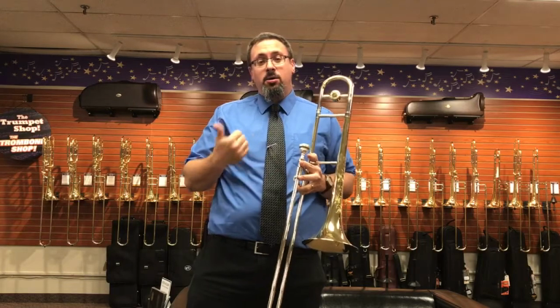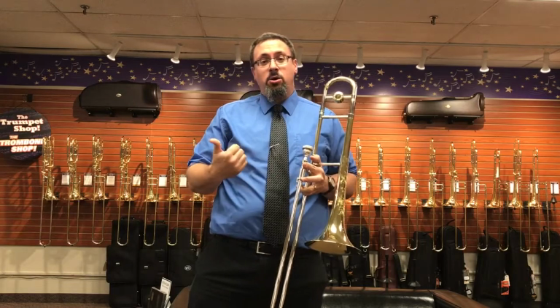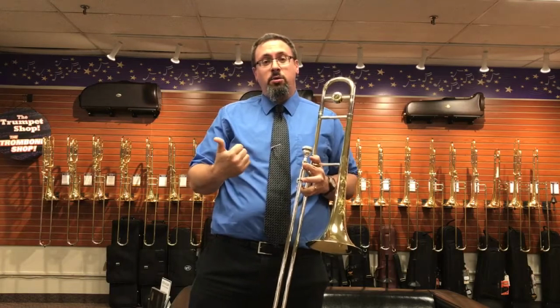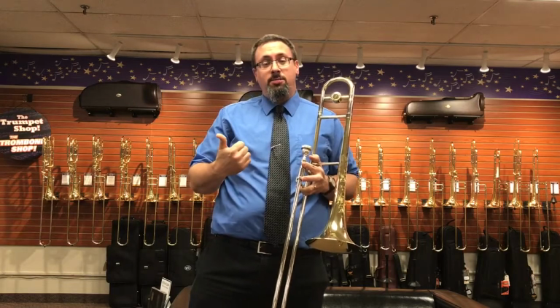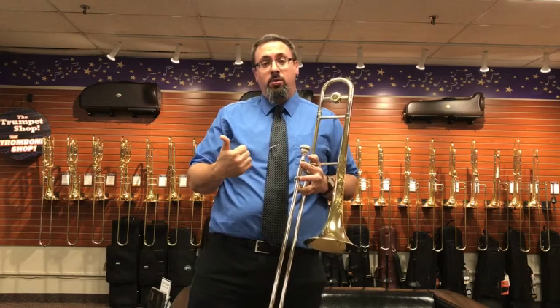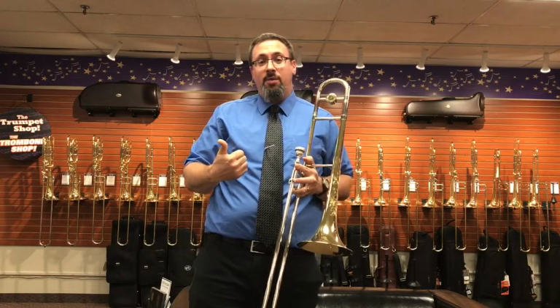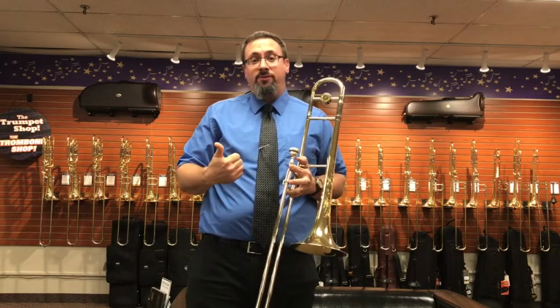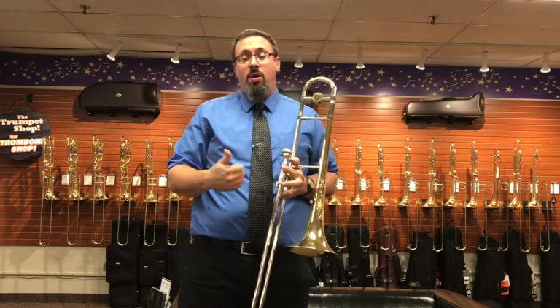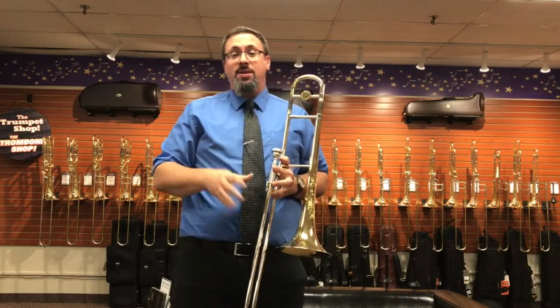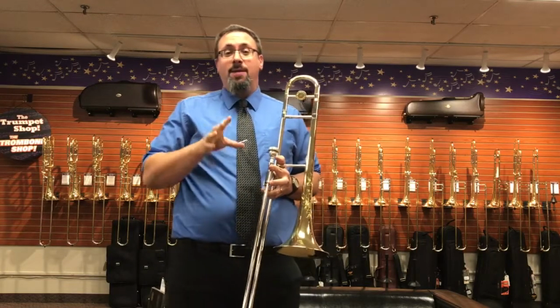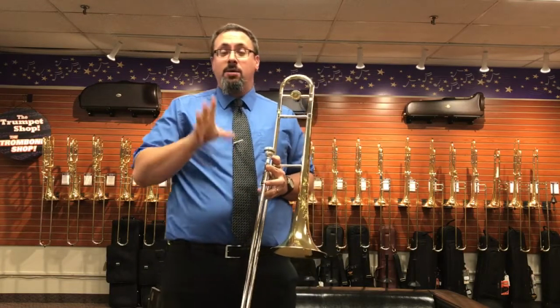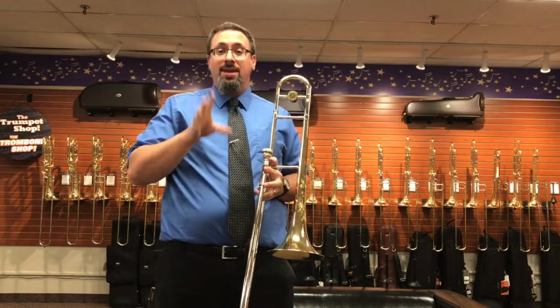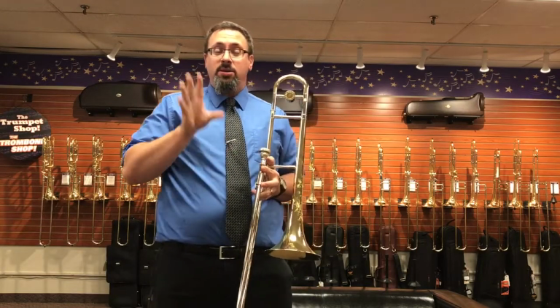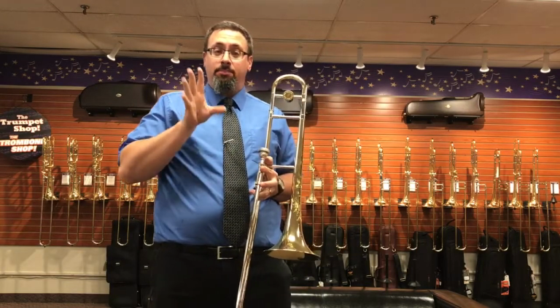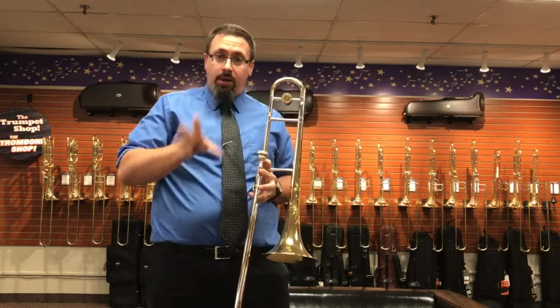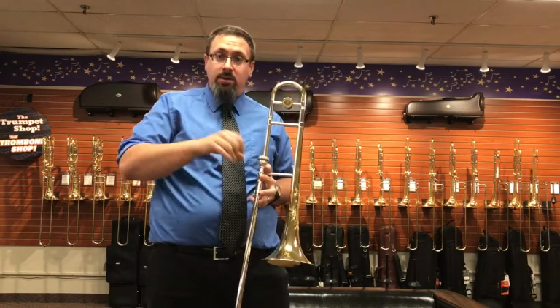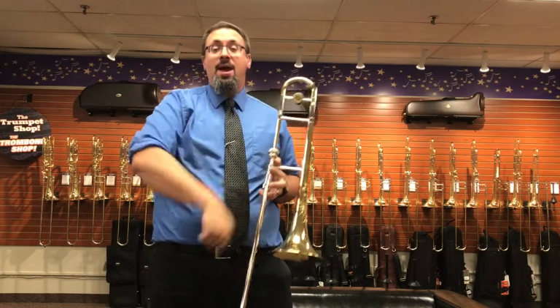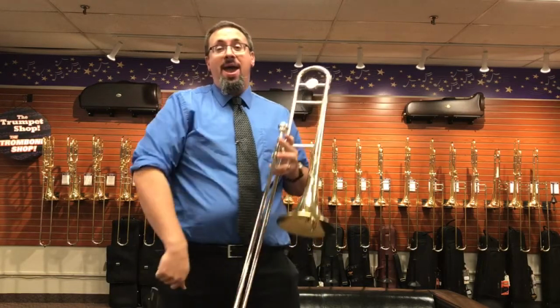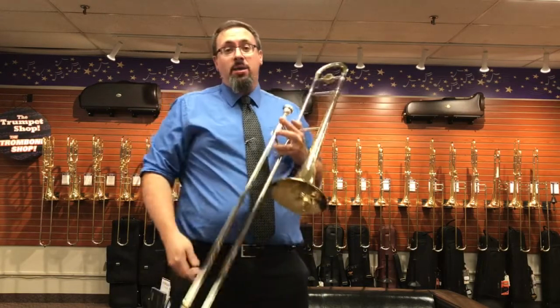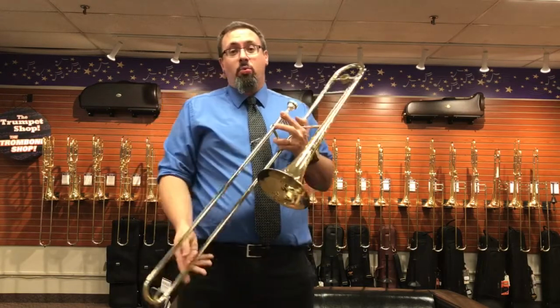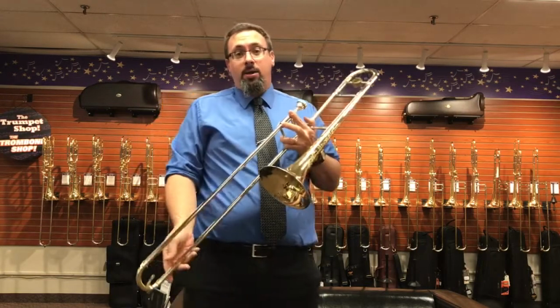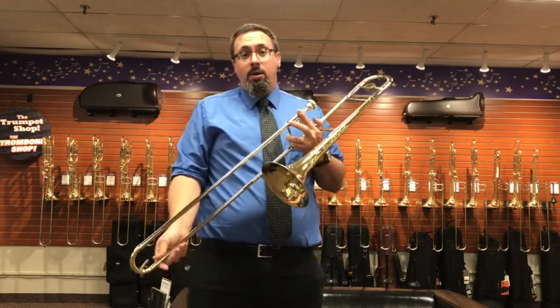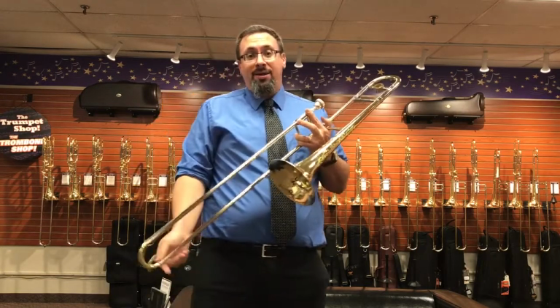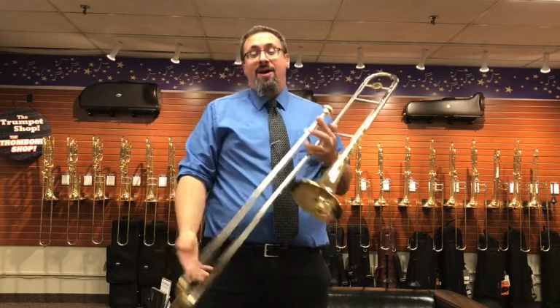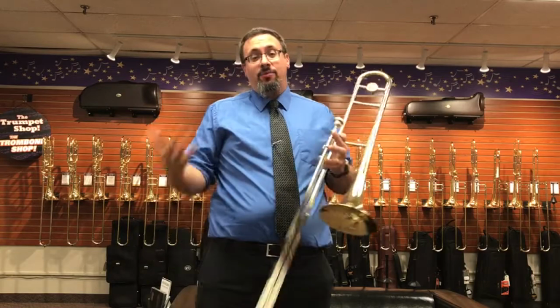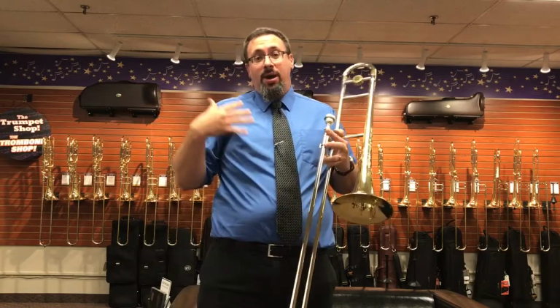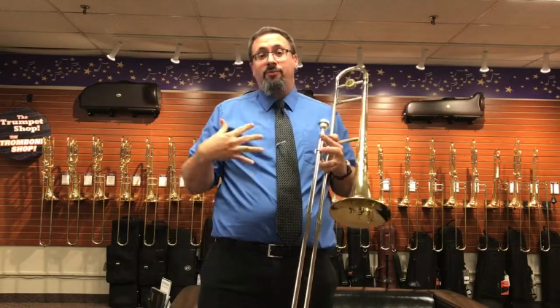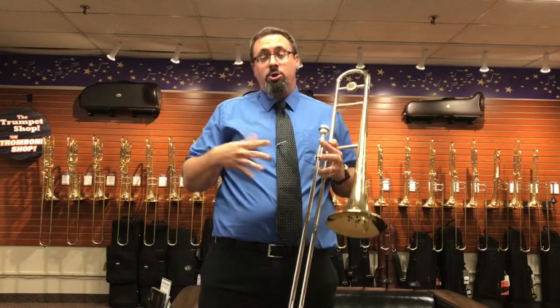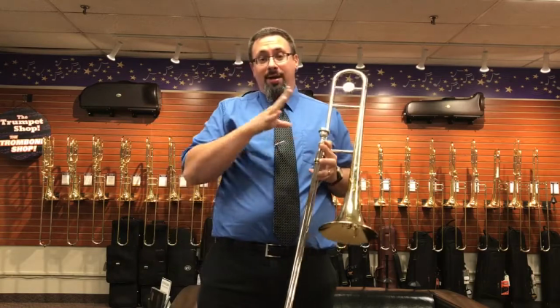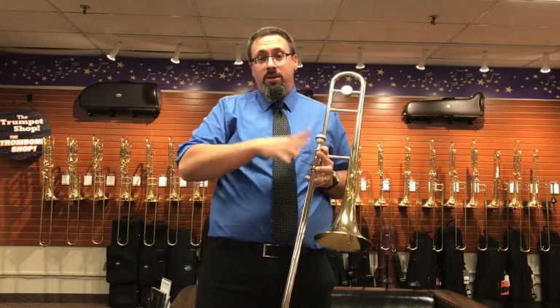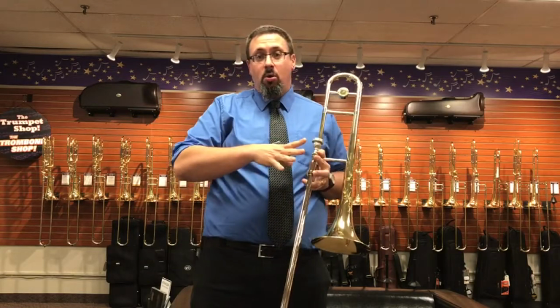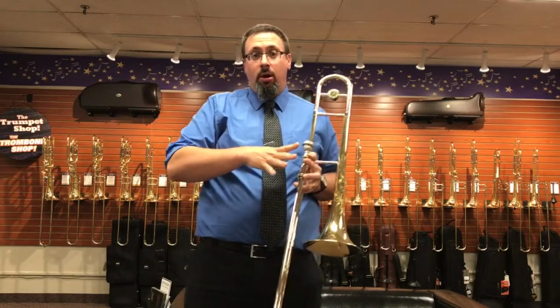Take a look too — we're also going to be doing a review of the Michael Davis Plus, the 508 version of this horn.